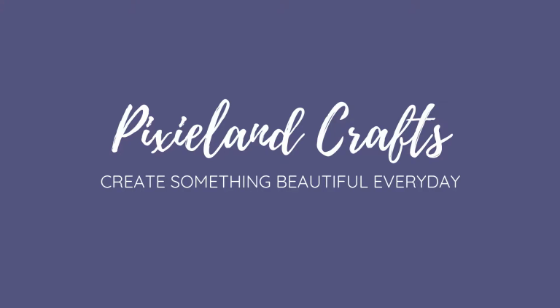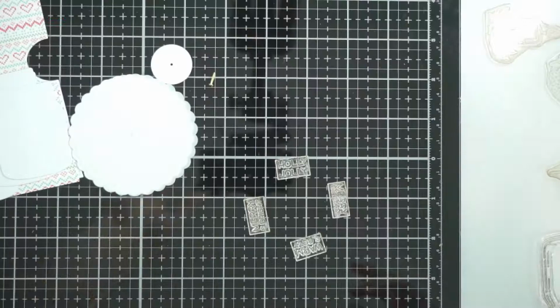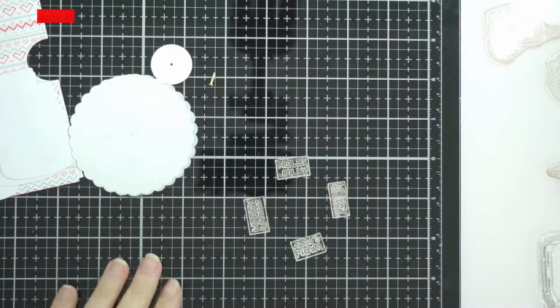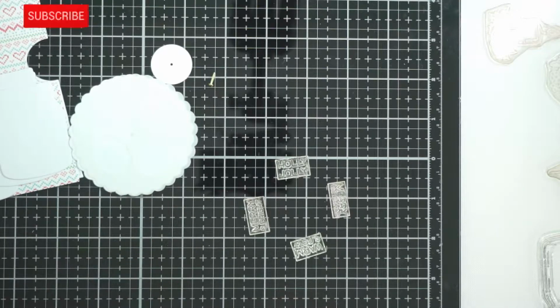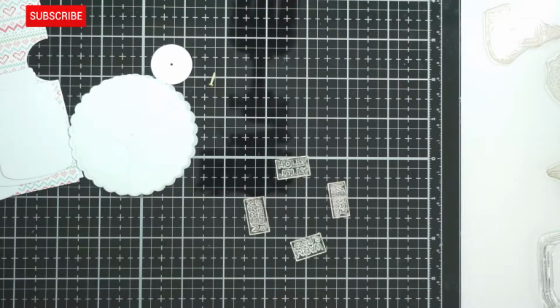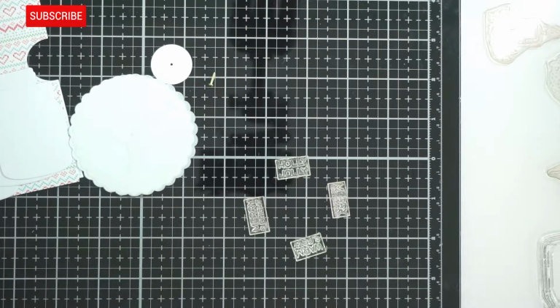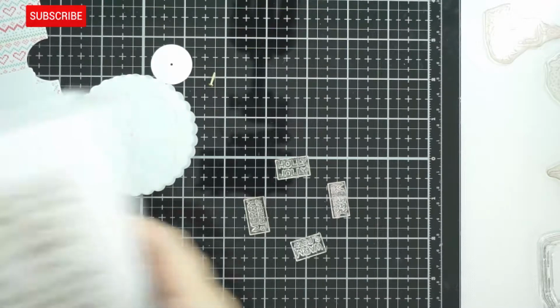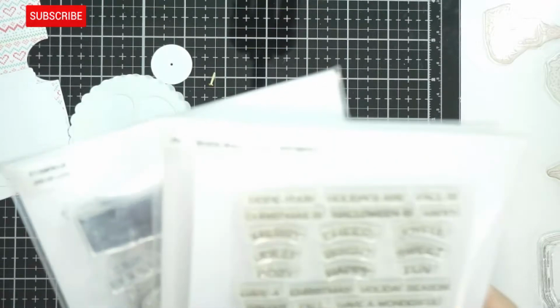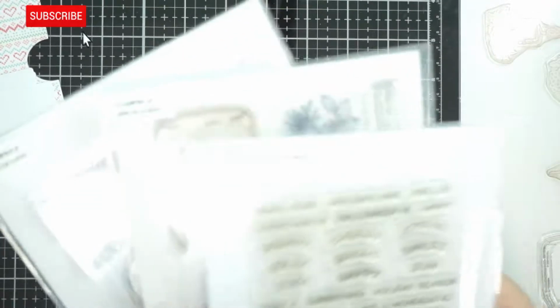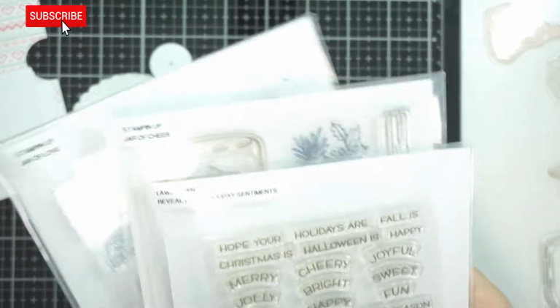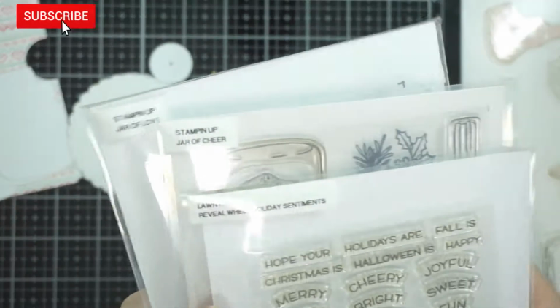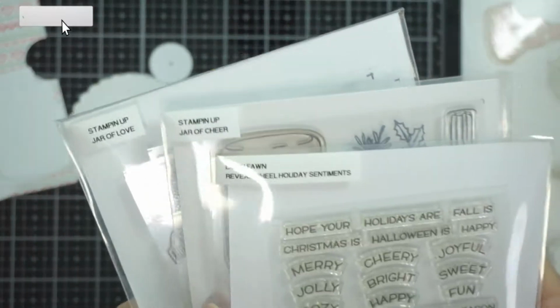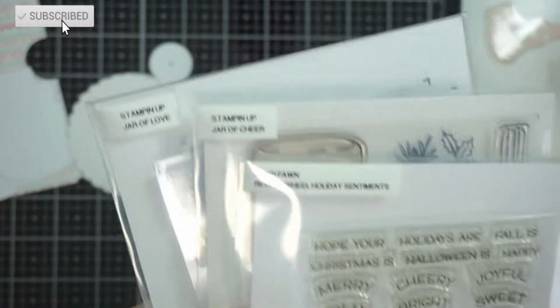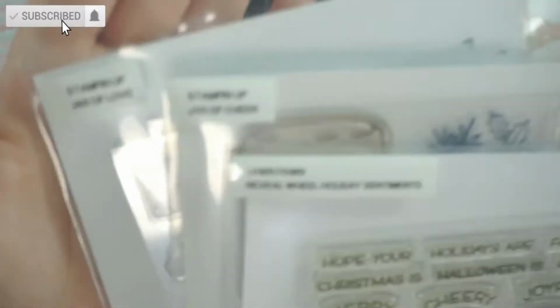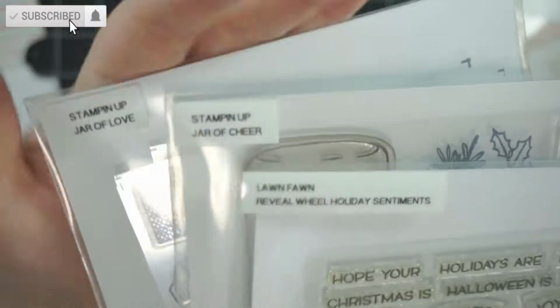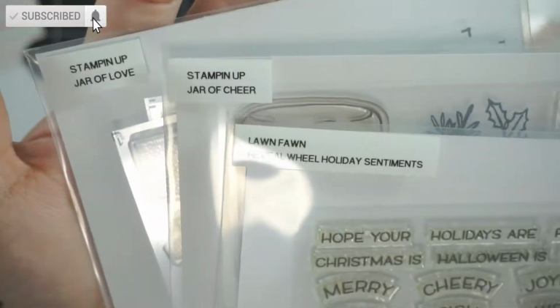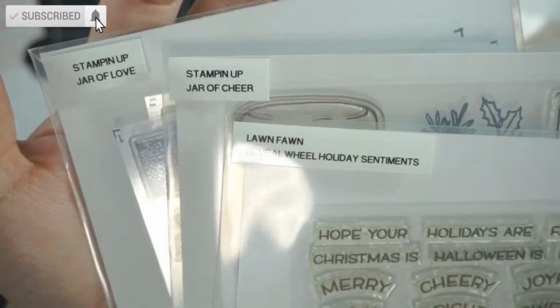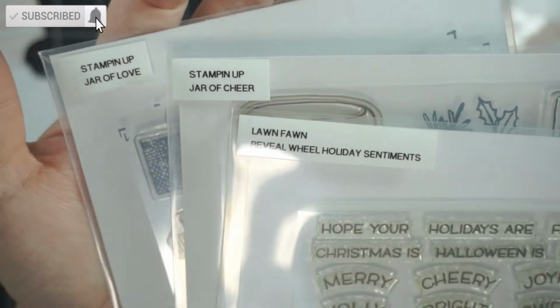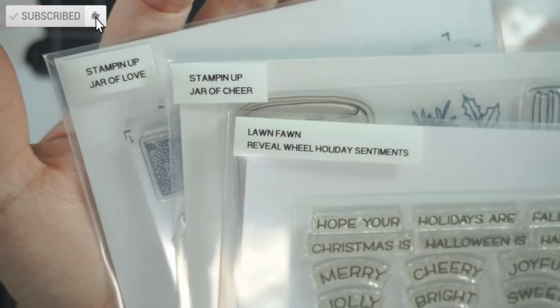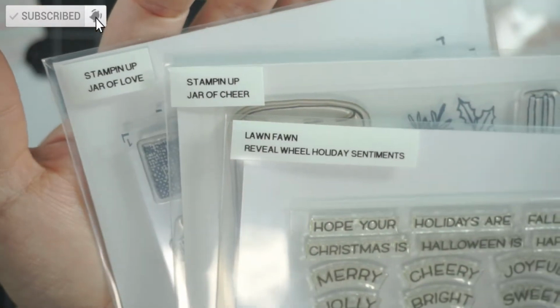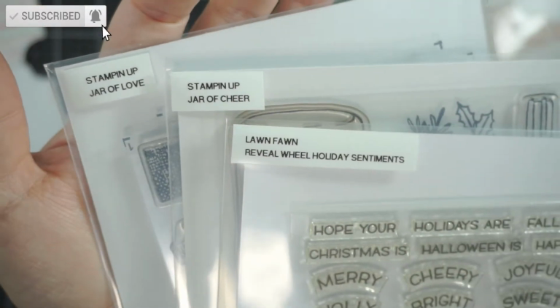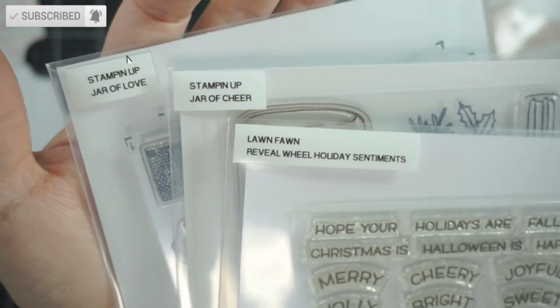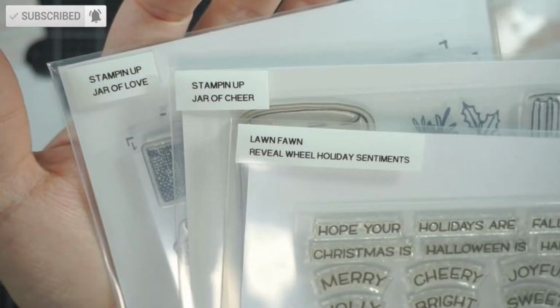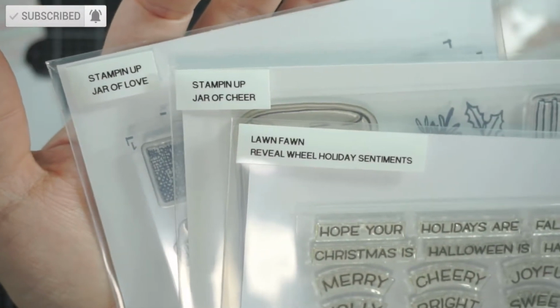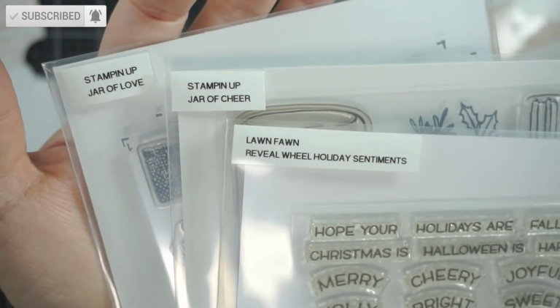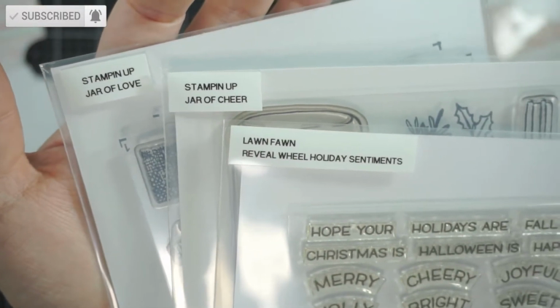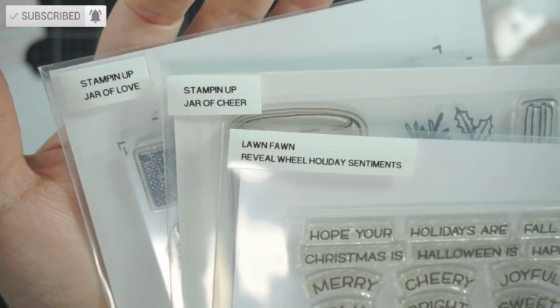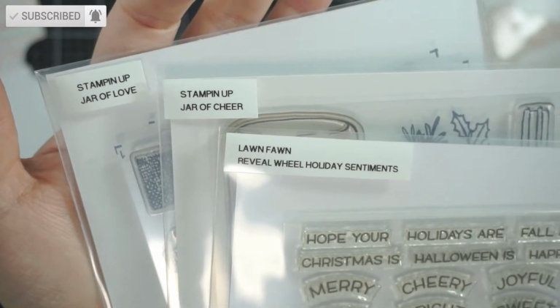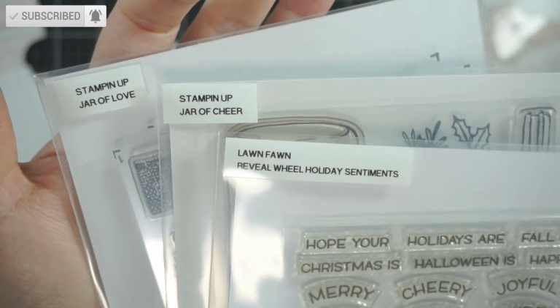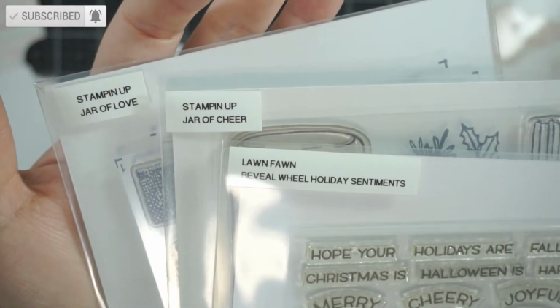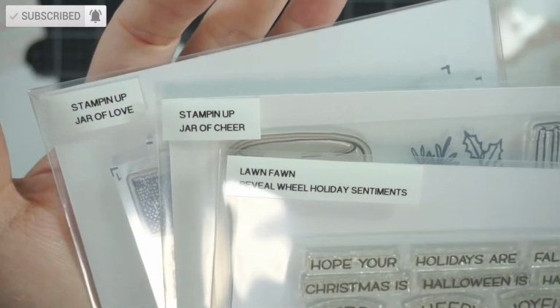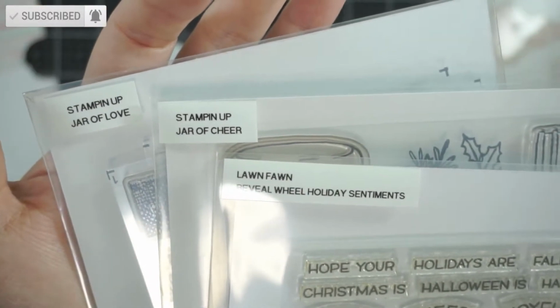Hello everyone, welcome back to my channel. This is take two — I recorded the entire thing and it didn't record. So I'm going to make a holiday reveal wheel today.